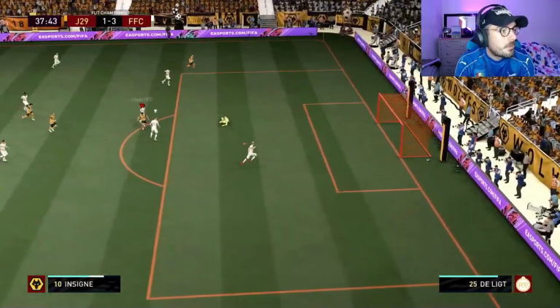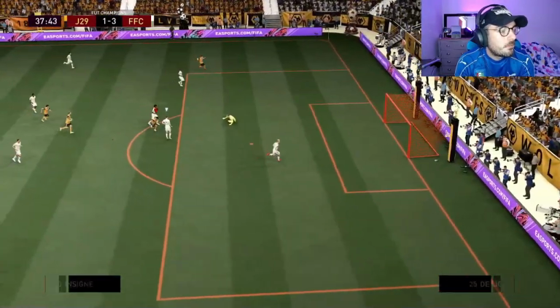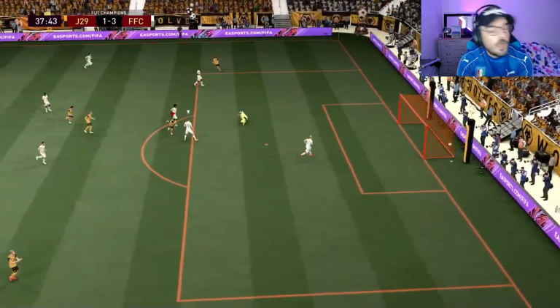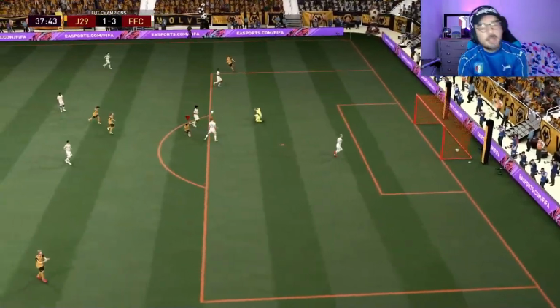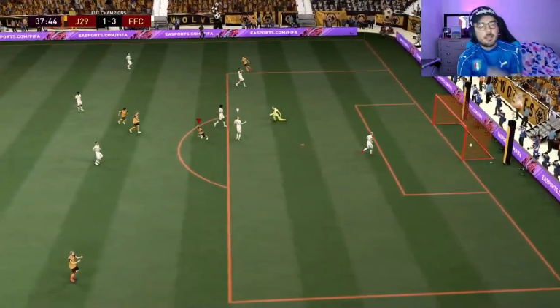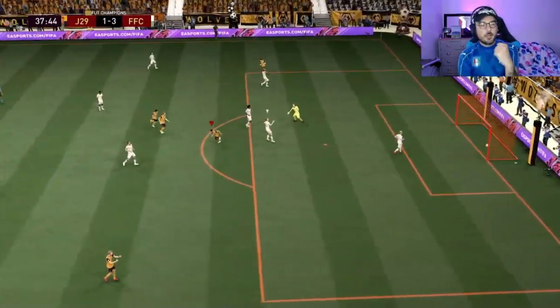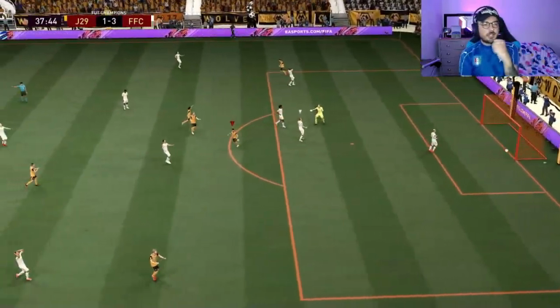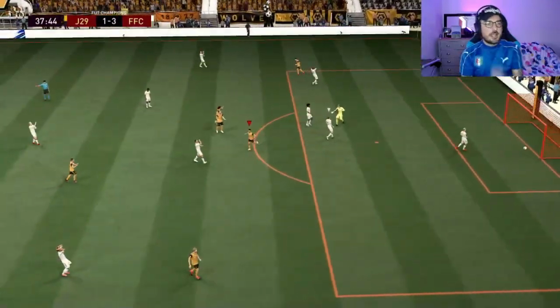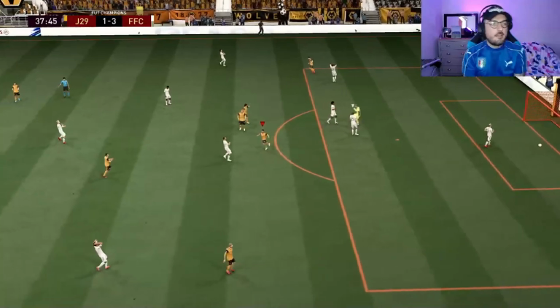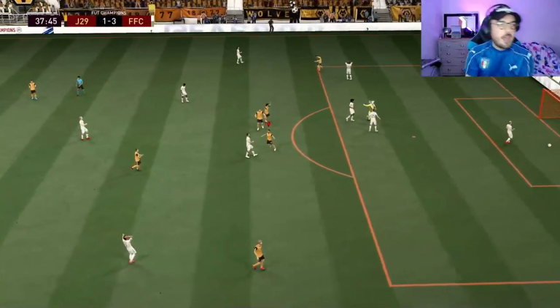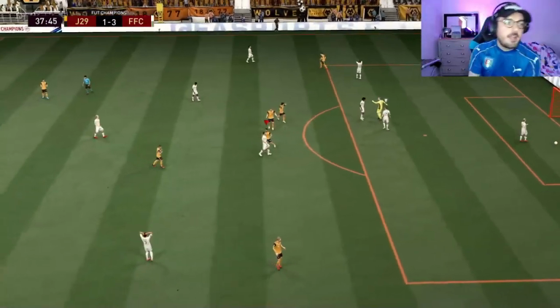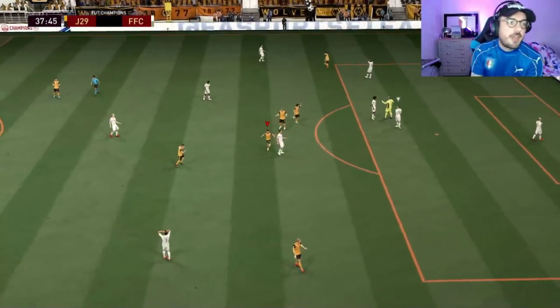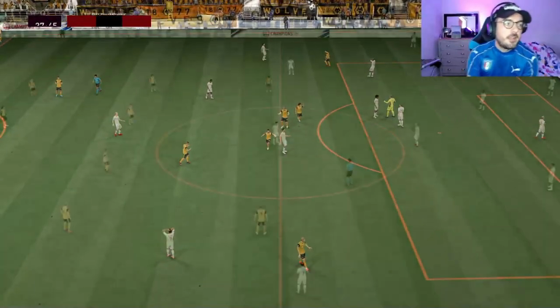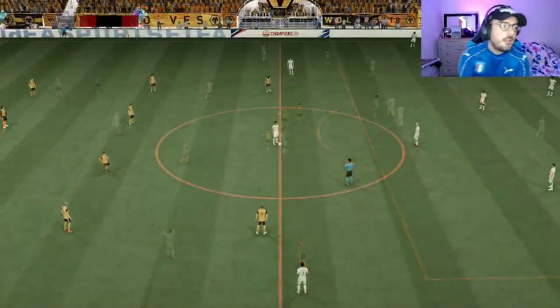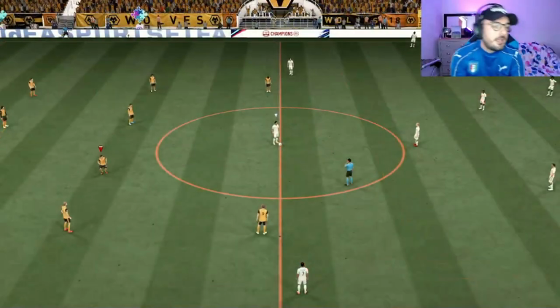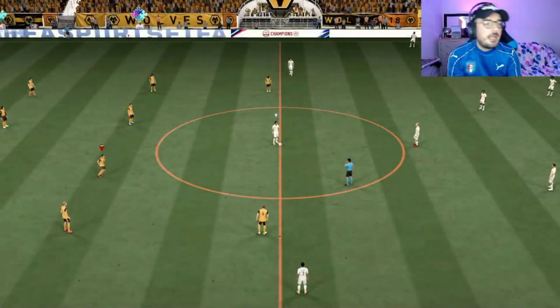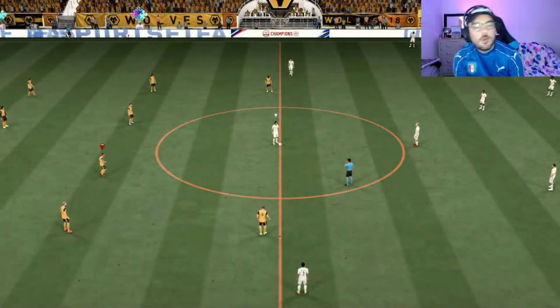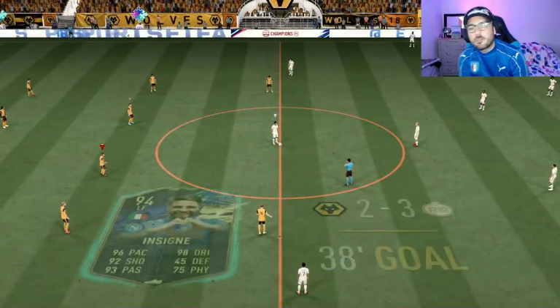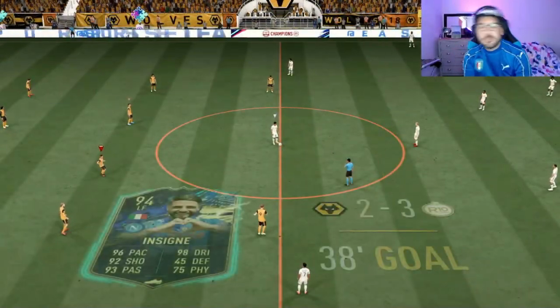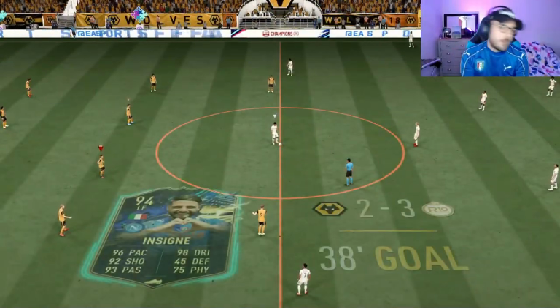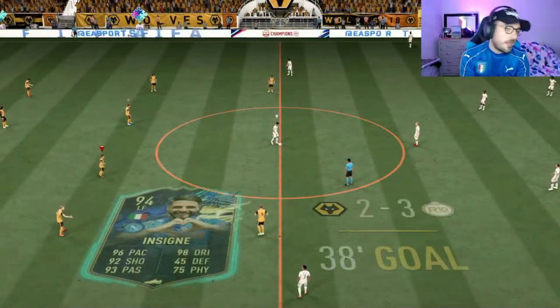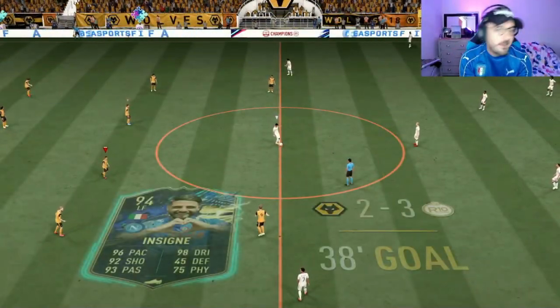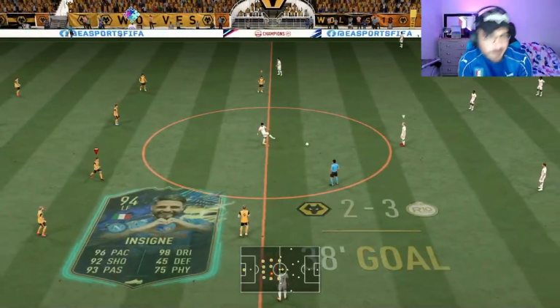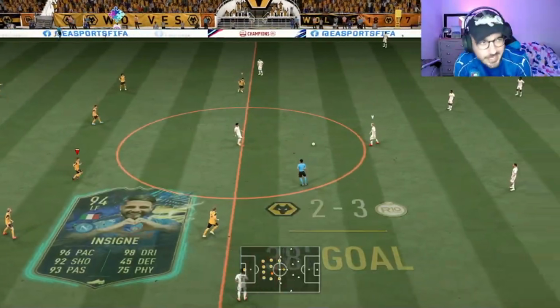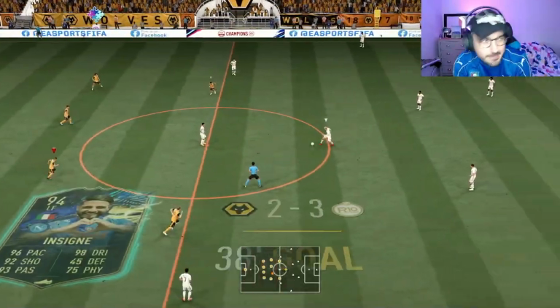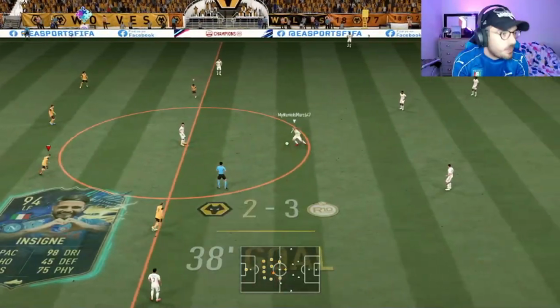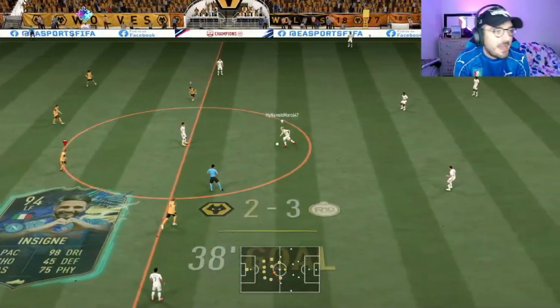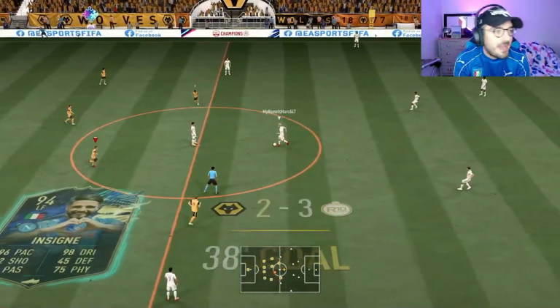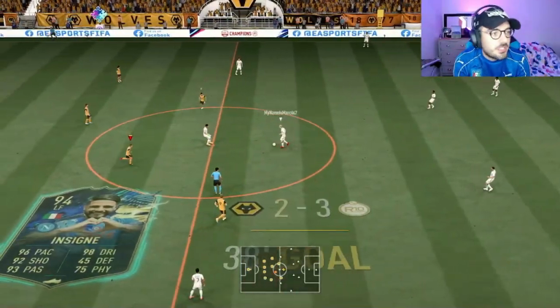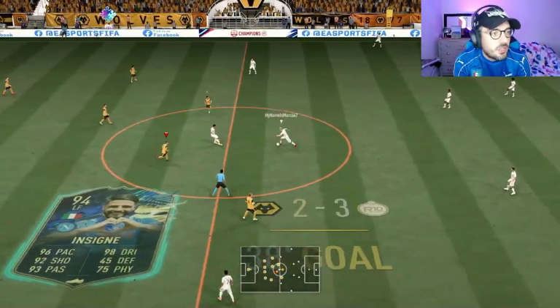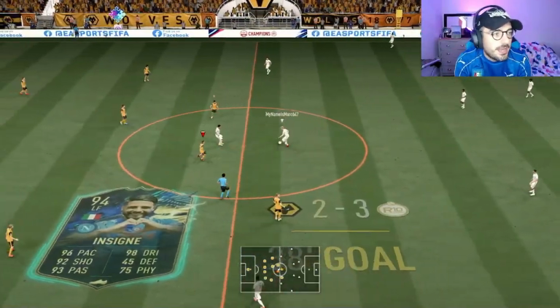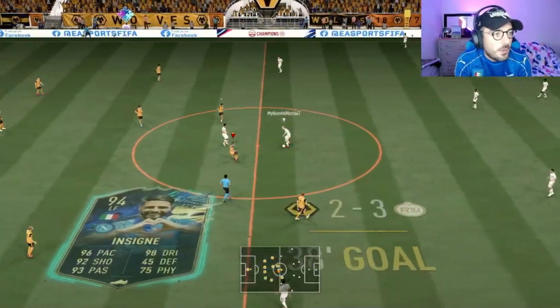Insigne with a little directional nutmeg, away from the keeper, and we managed to slot it away. Love that!